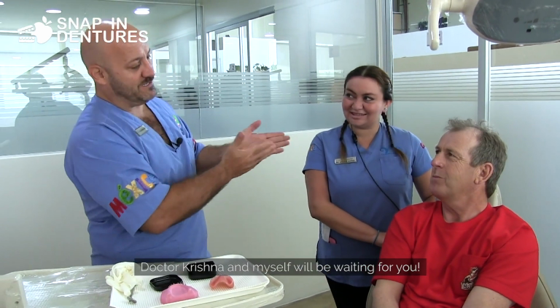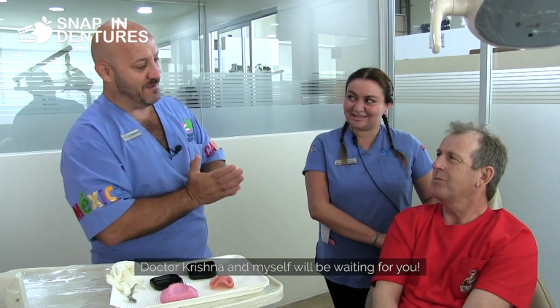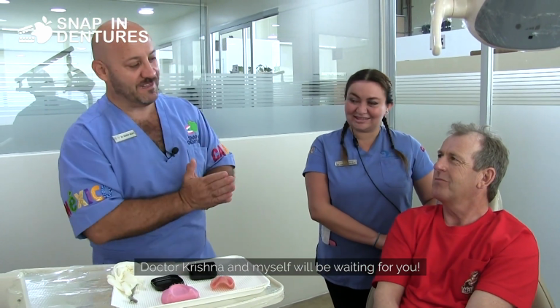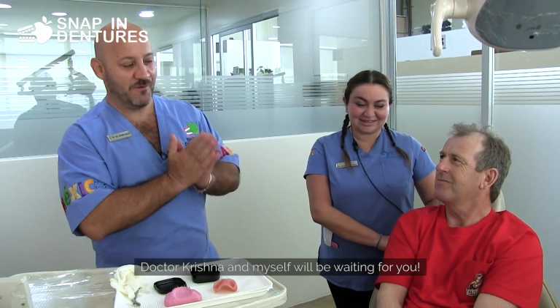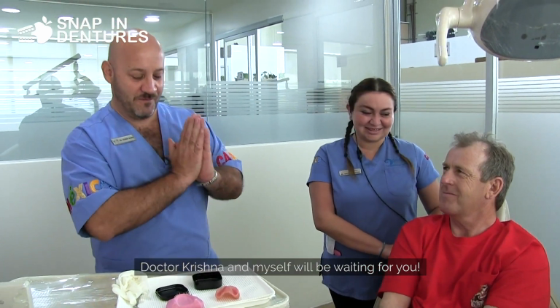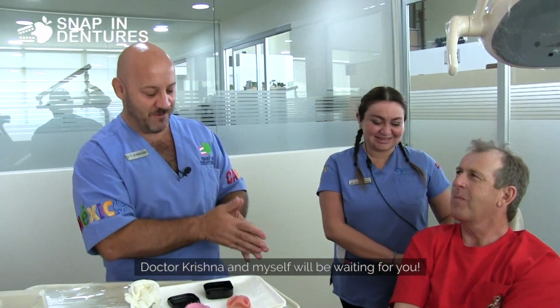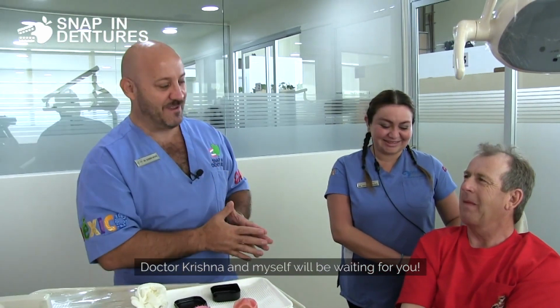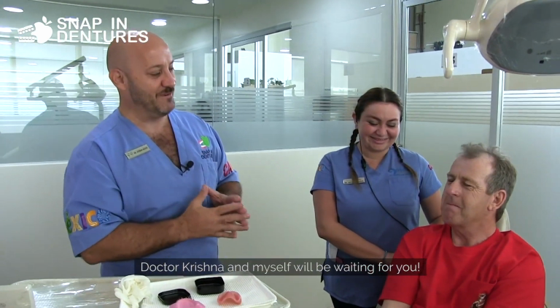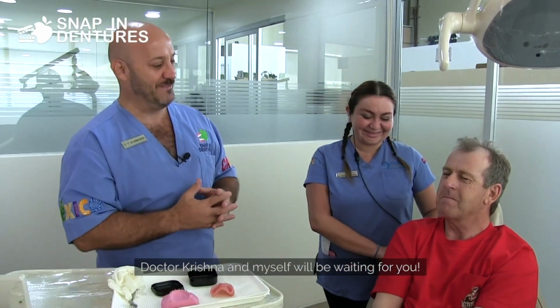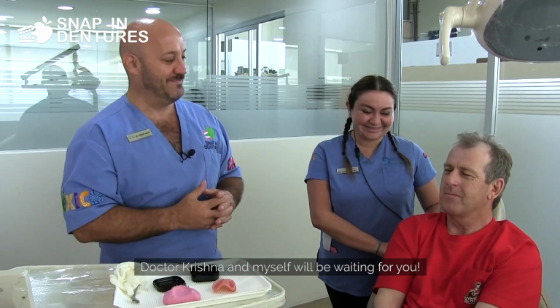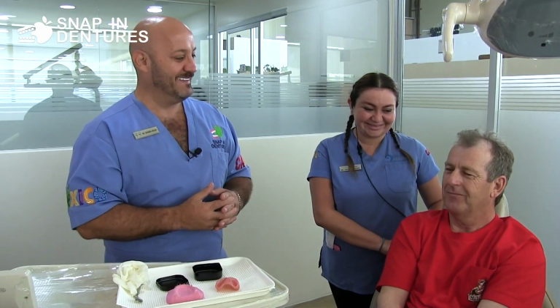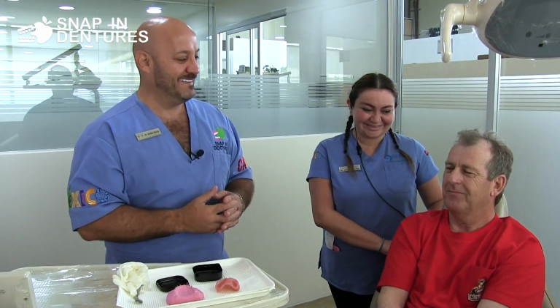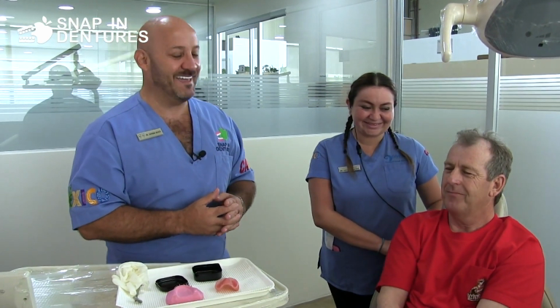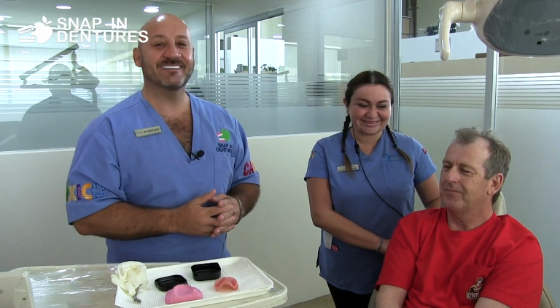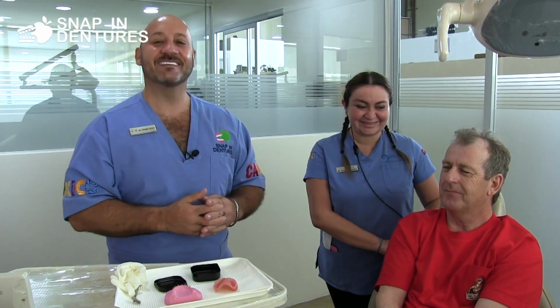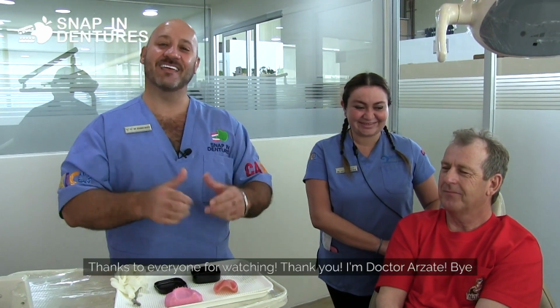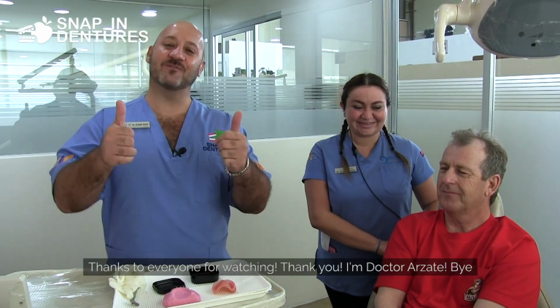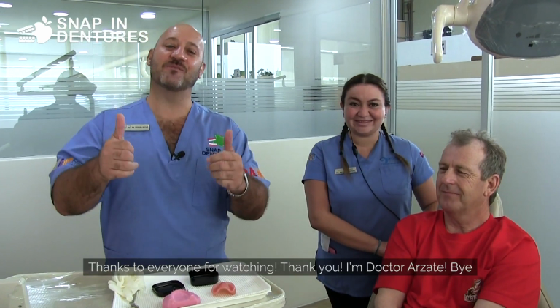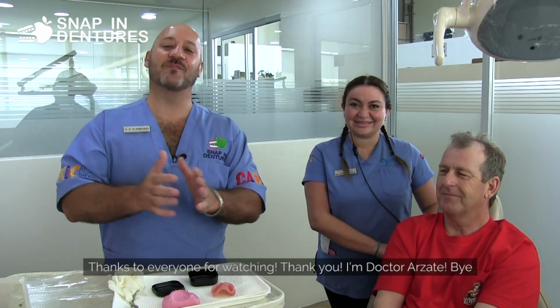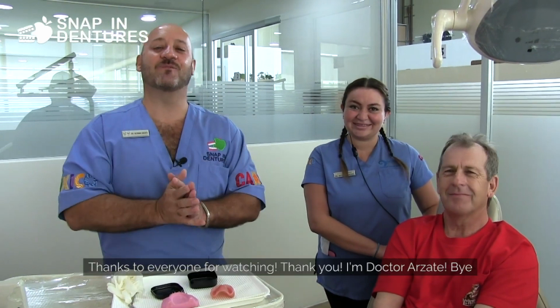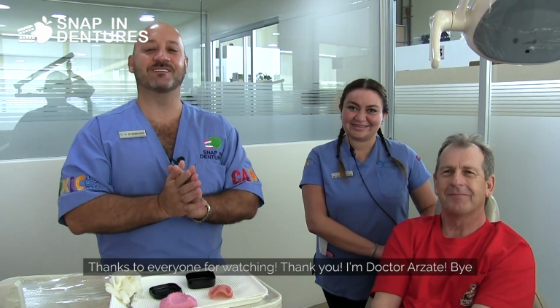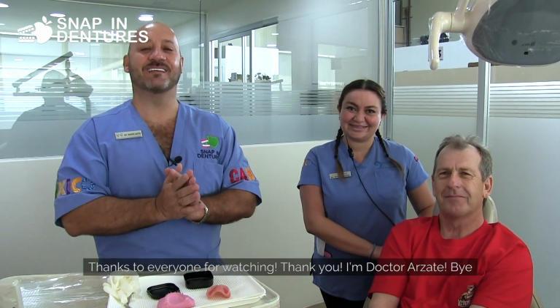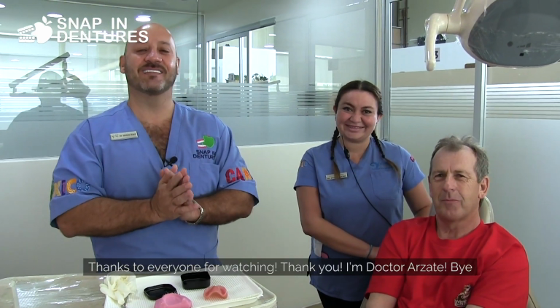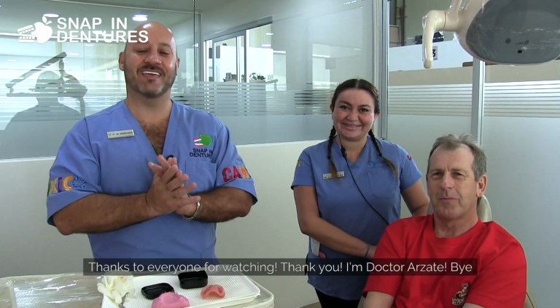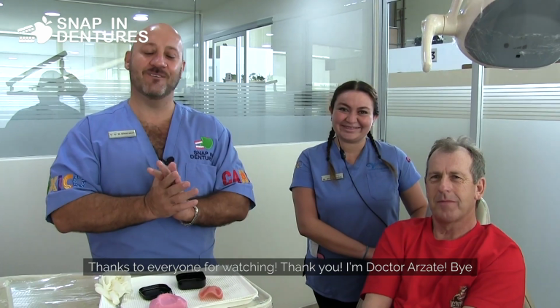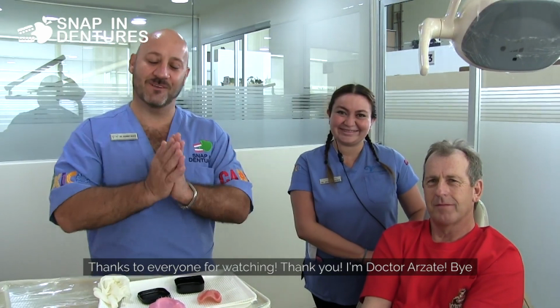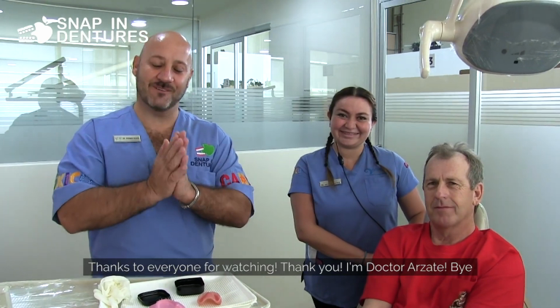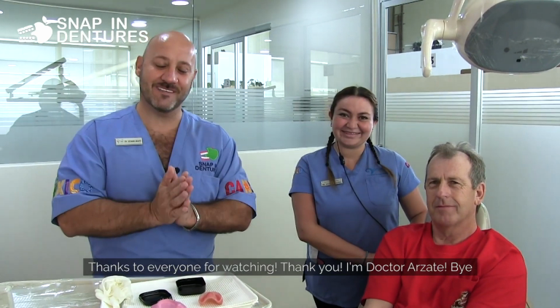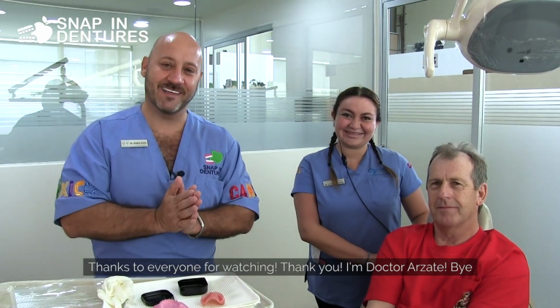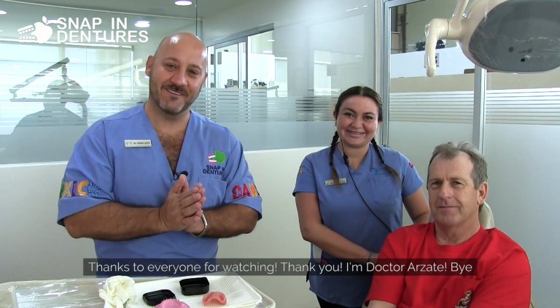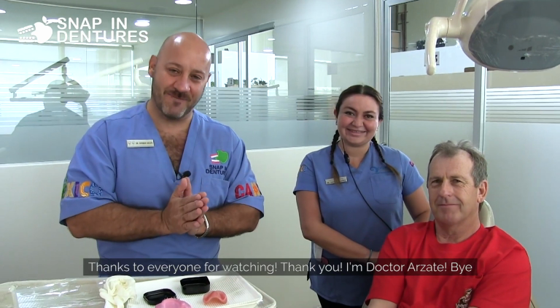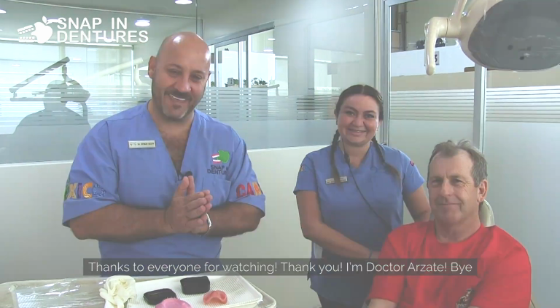Dr. Krishna and myself will be waiting for you. Thanks to everyone for watching — thank you, I'm Dr. Rosada, bye!